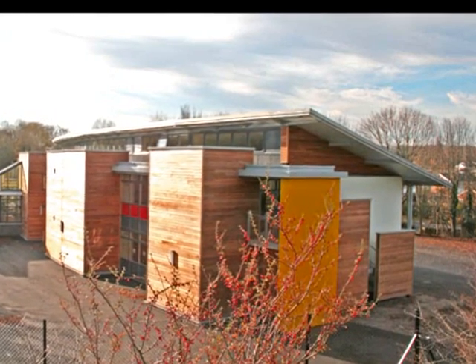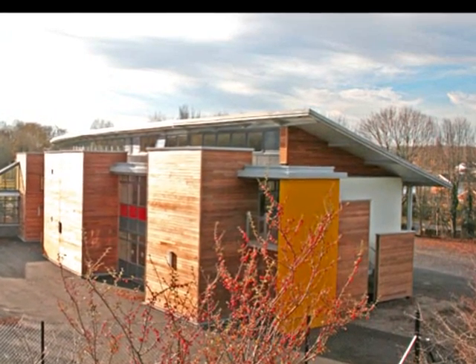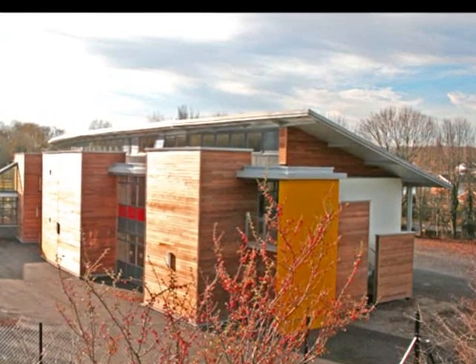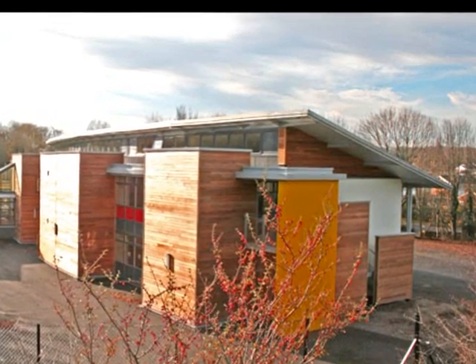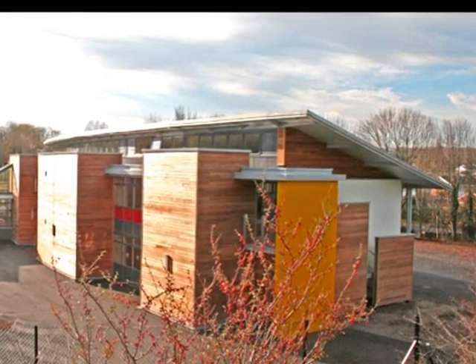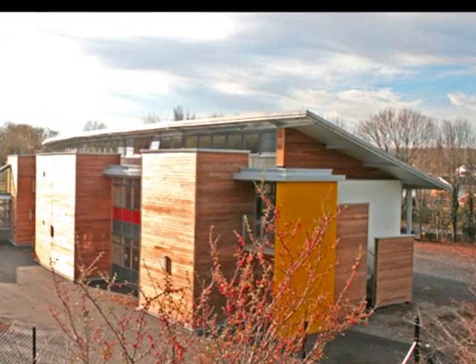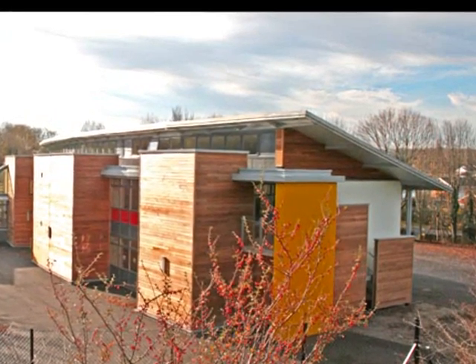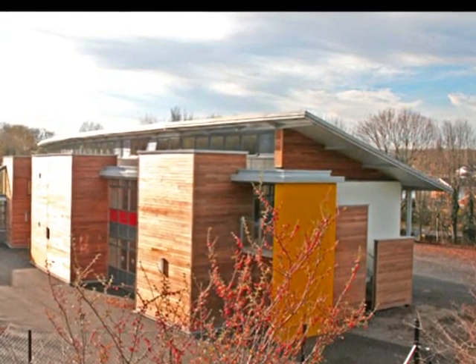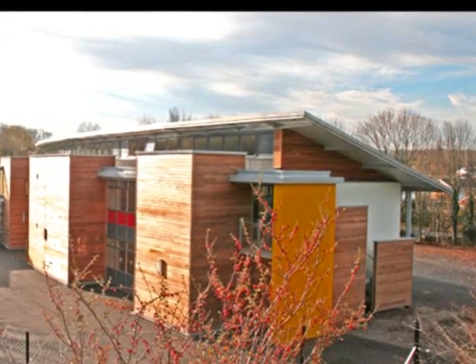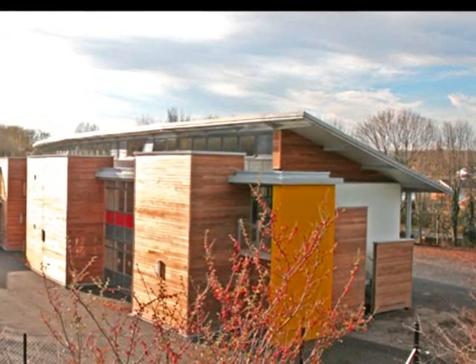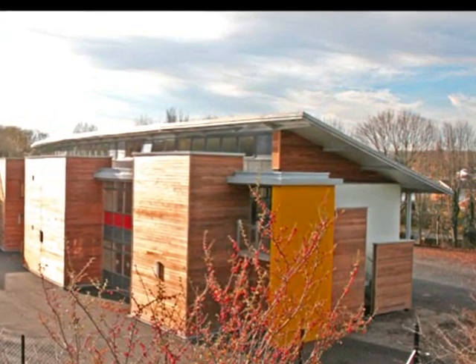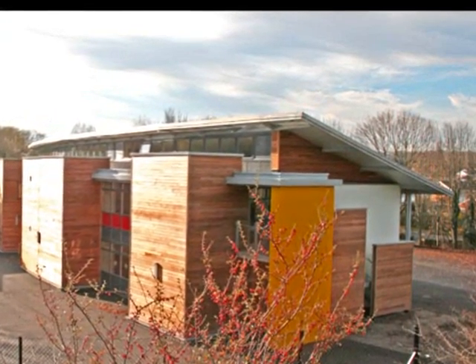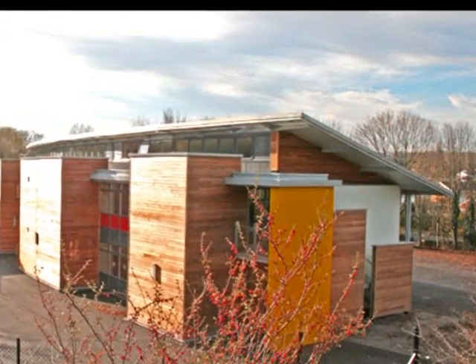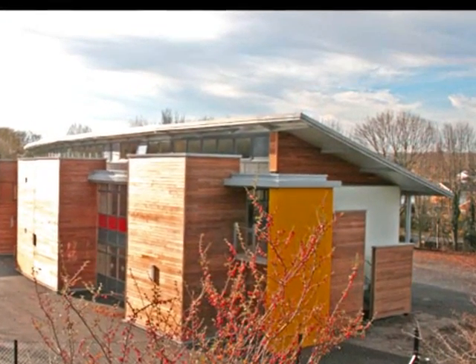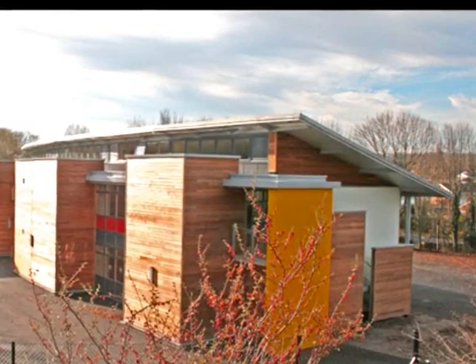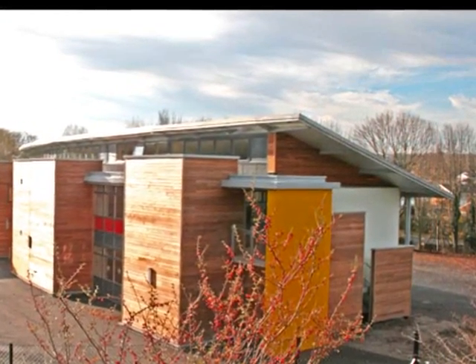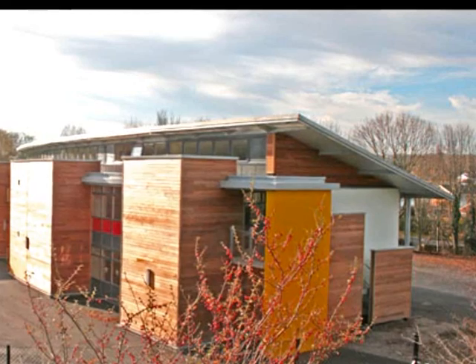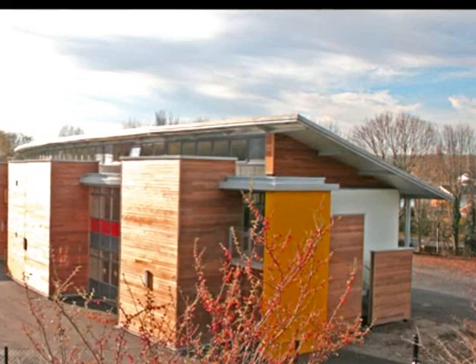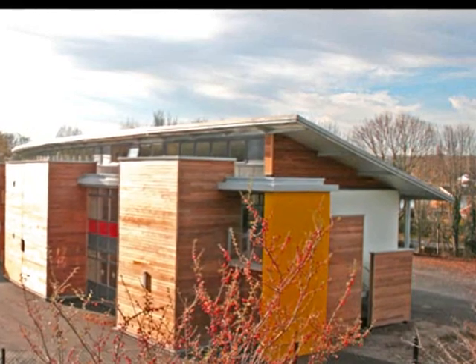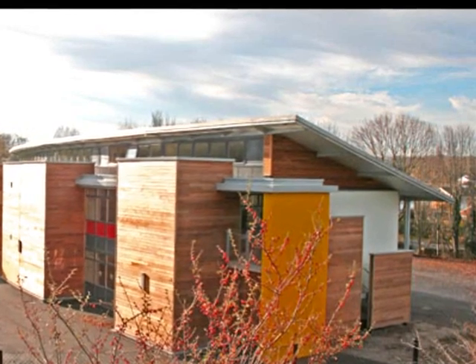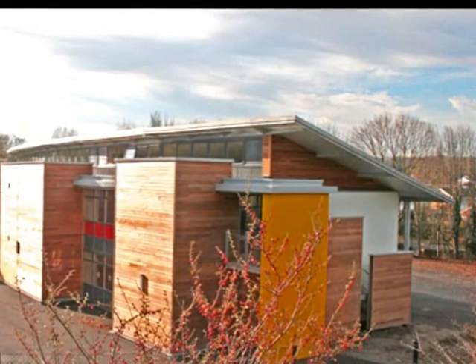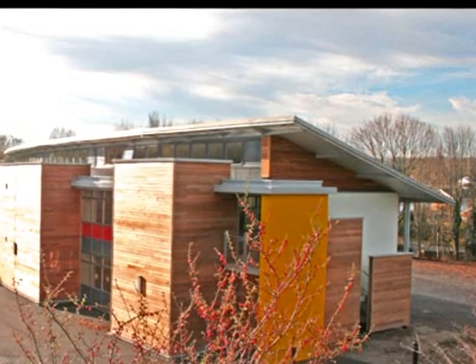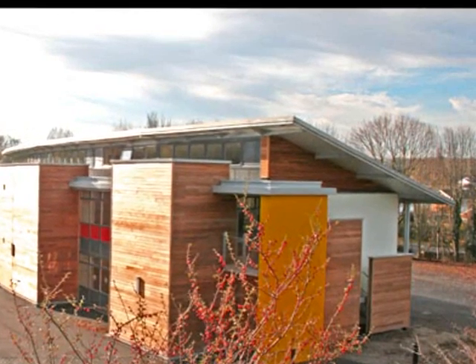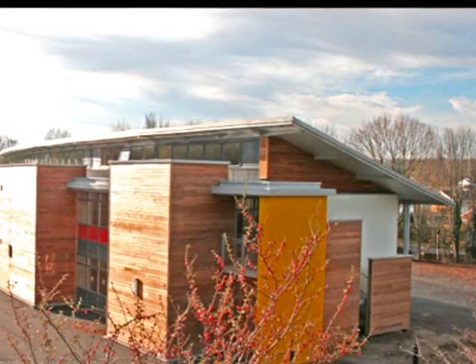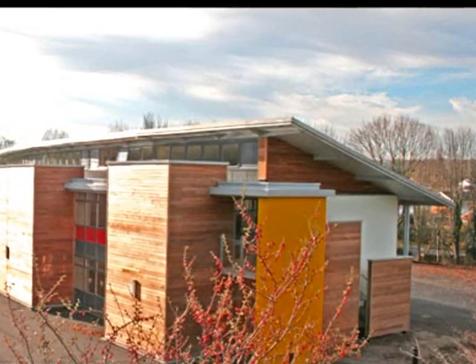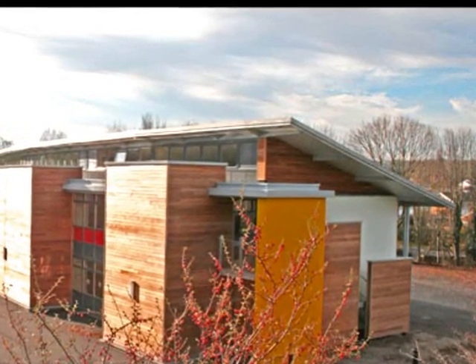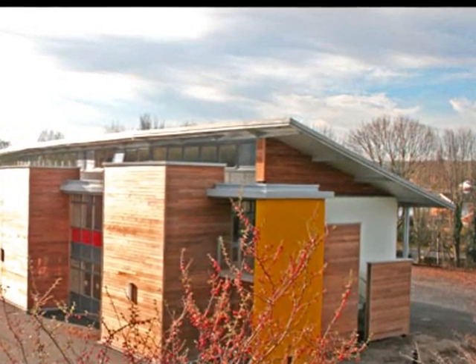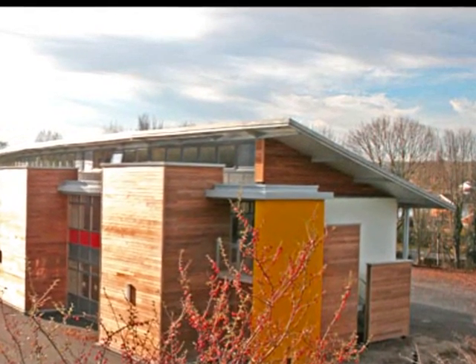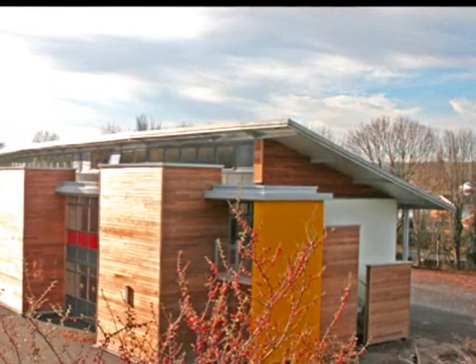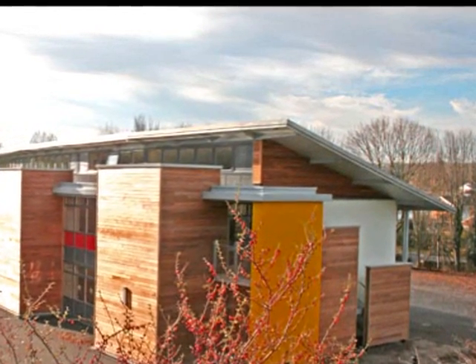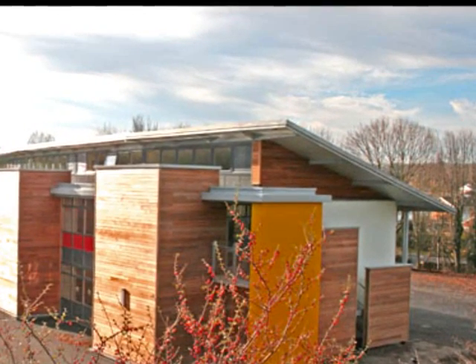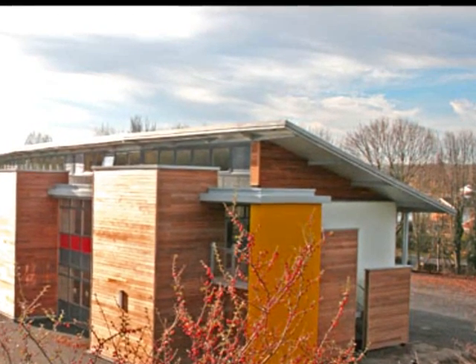Sustainable timber is used with the cedar cladding, pine windows, doors and internal screens.